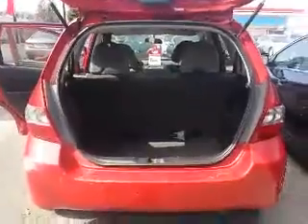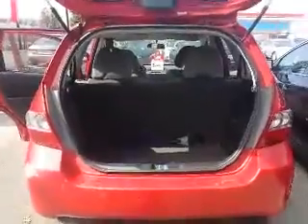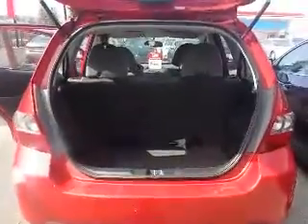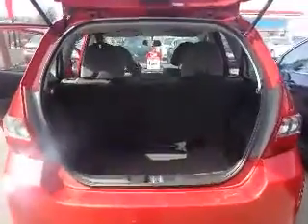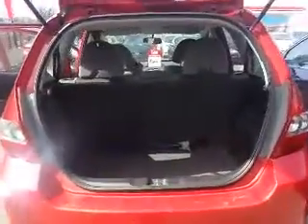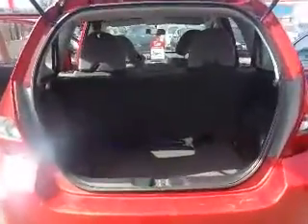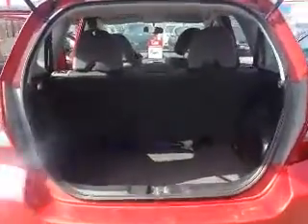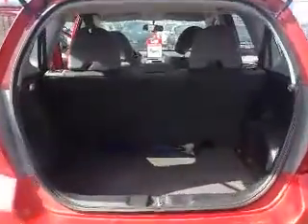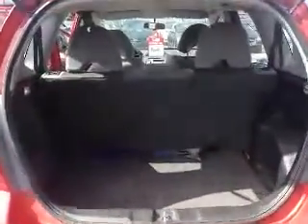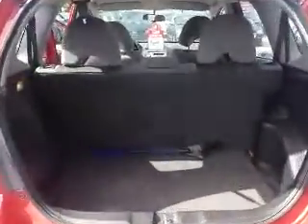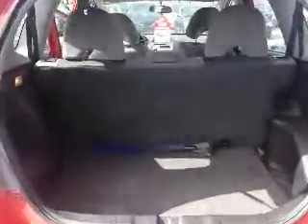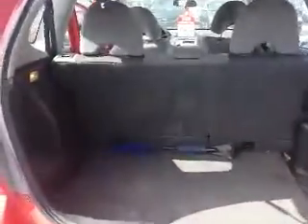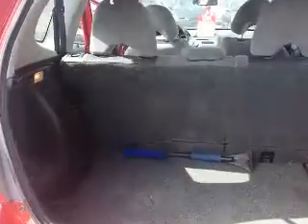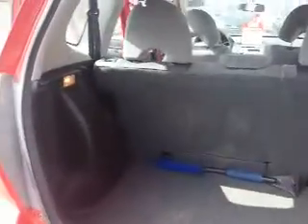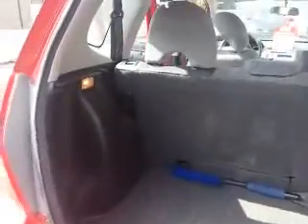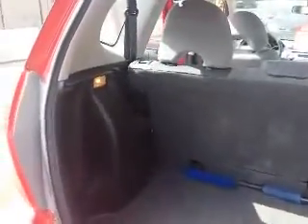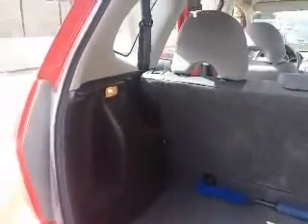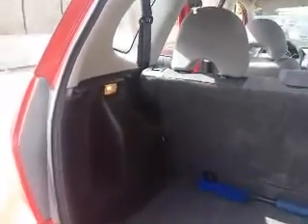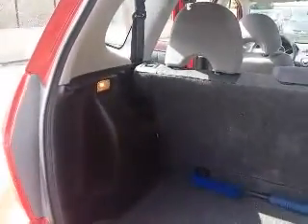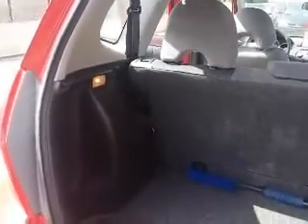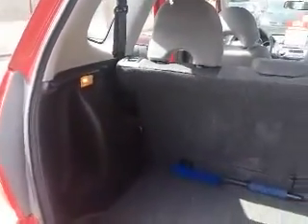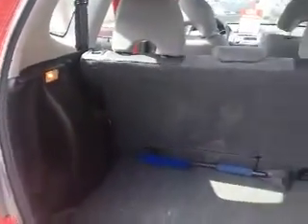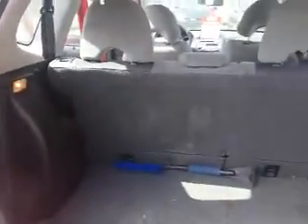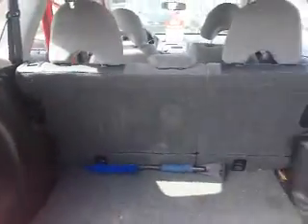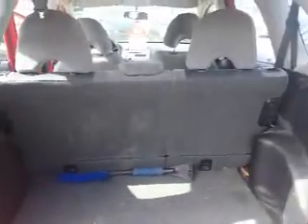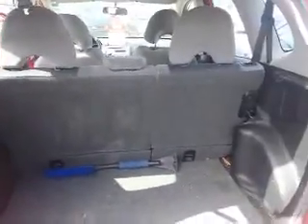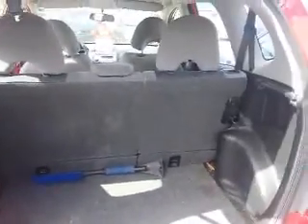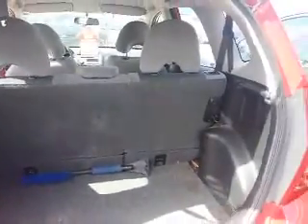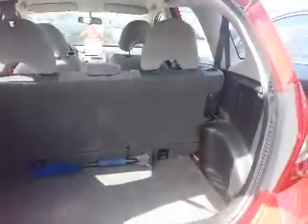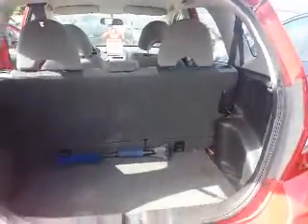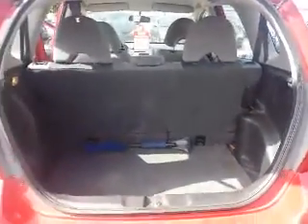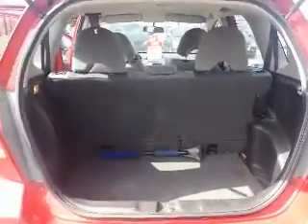Here's a look inside the trunk. There's lots of storage space here in the trunk, especially when the back seats are folded forward.